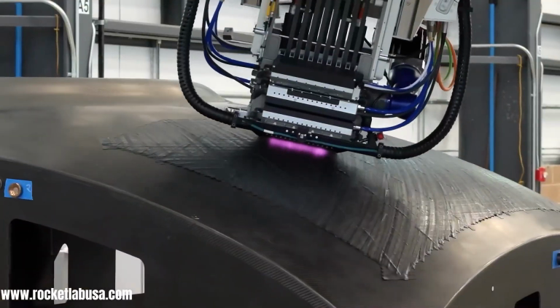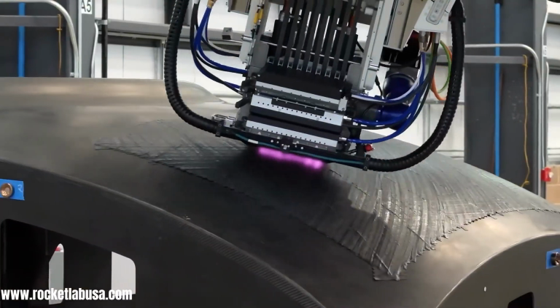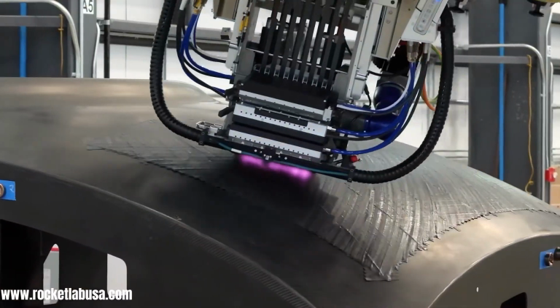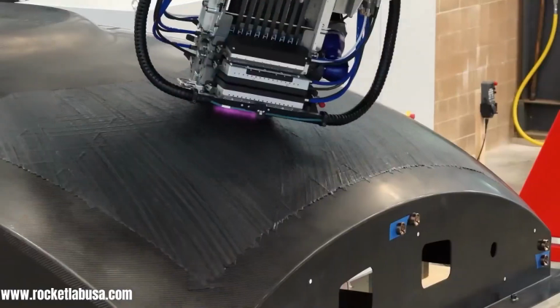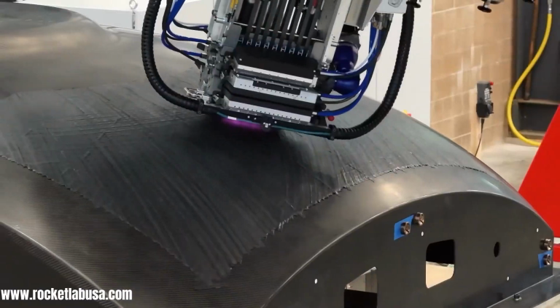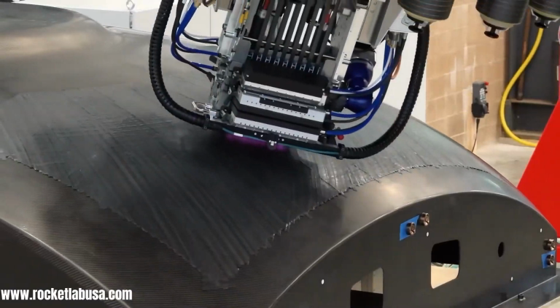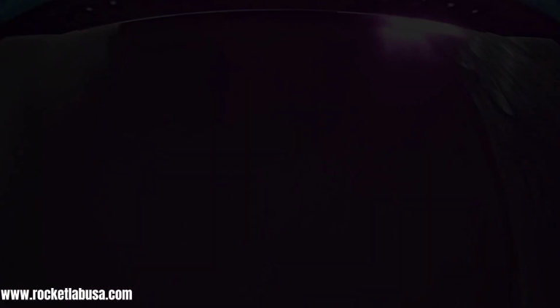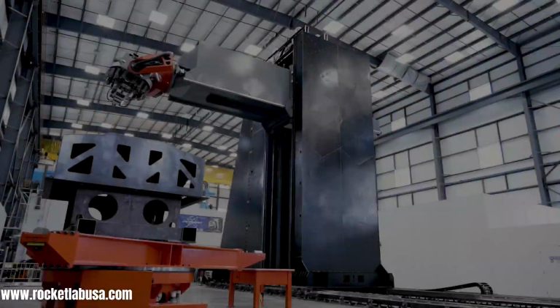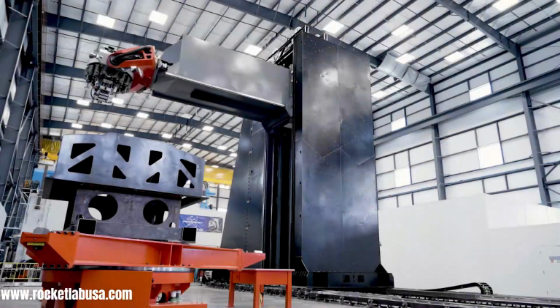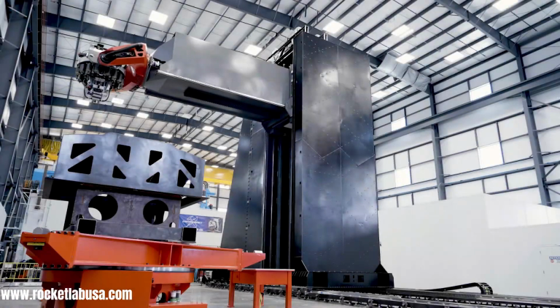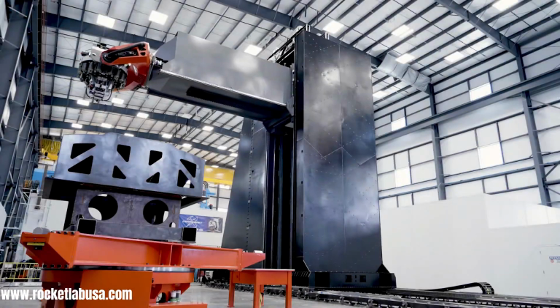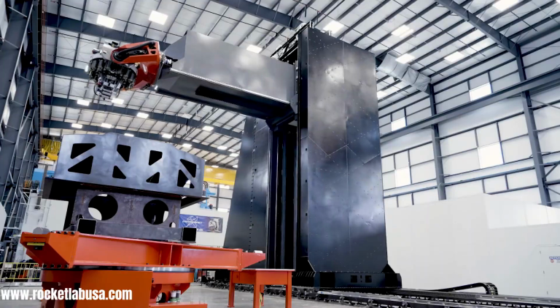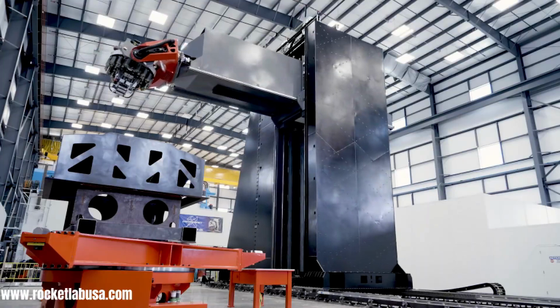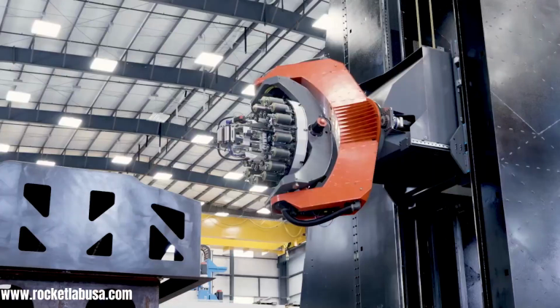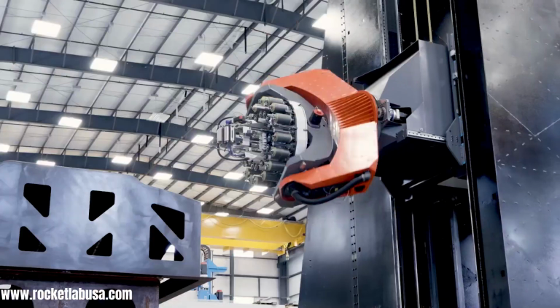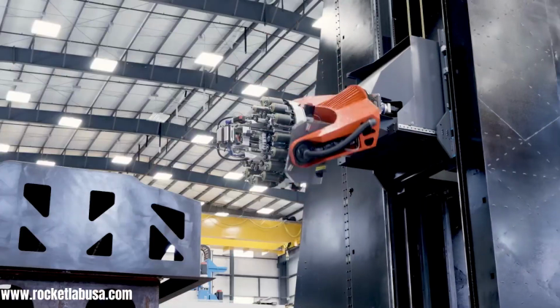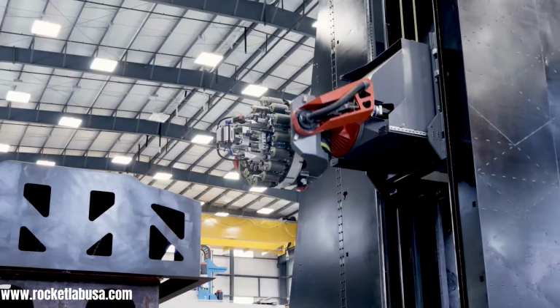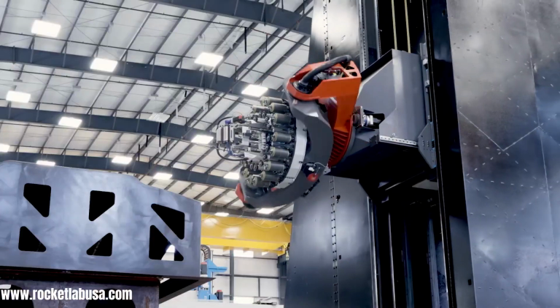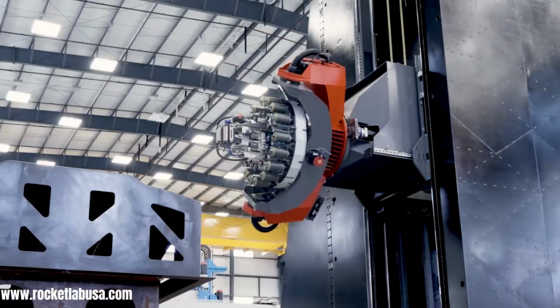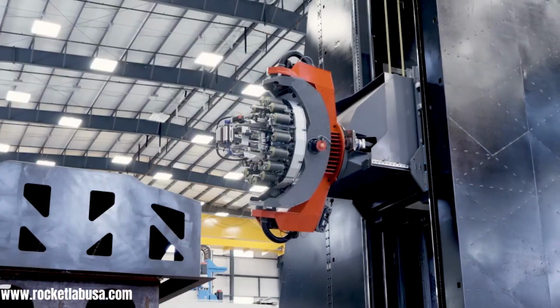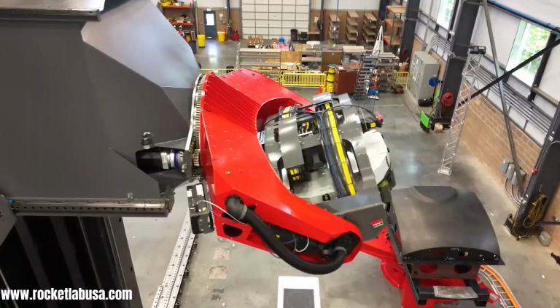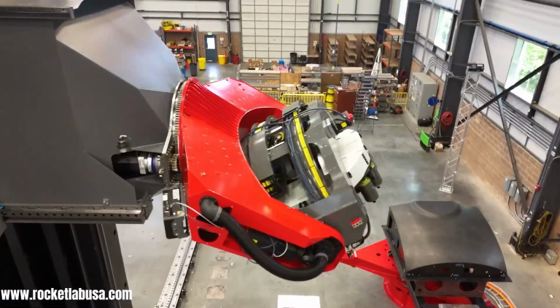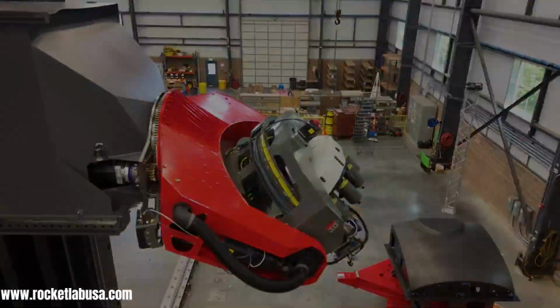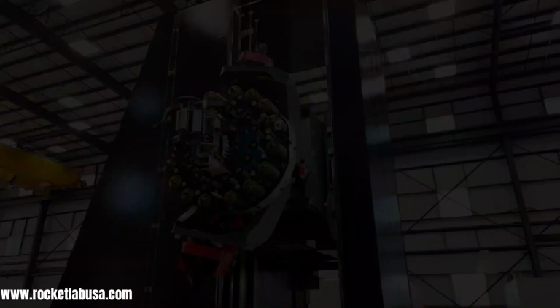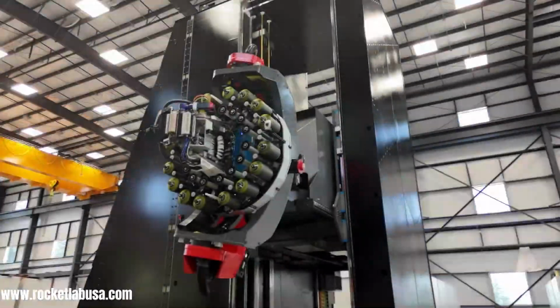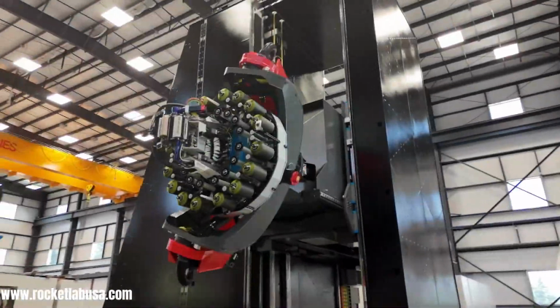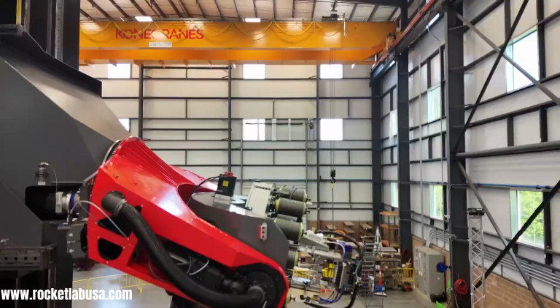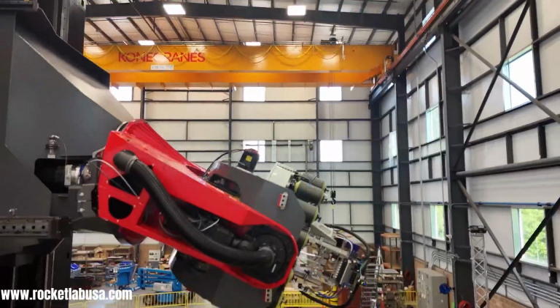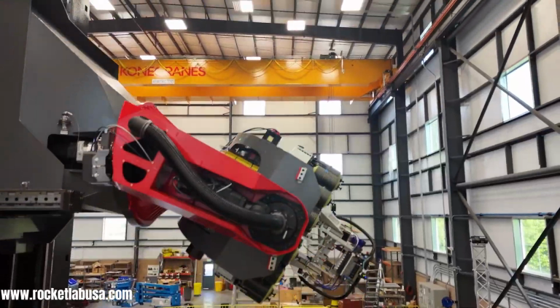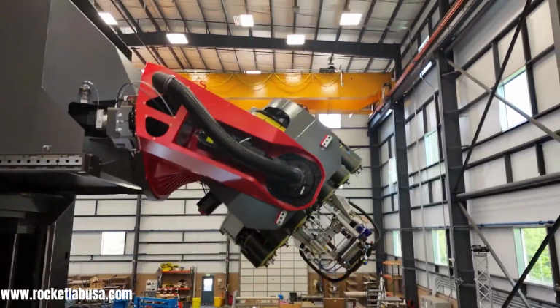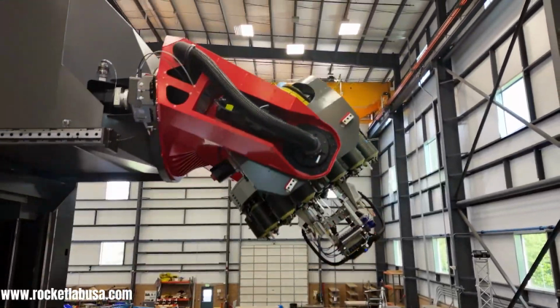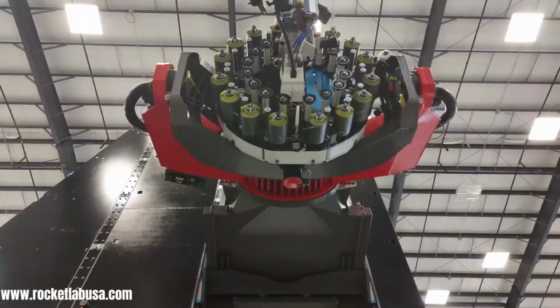This AFP technology is crucial not only for efficient production, but also for building the strong, lightweight, and reusable rockets that are essential to Rocket Lab's vision.